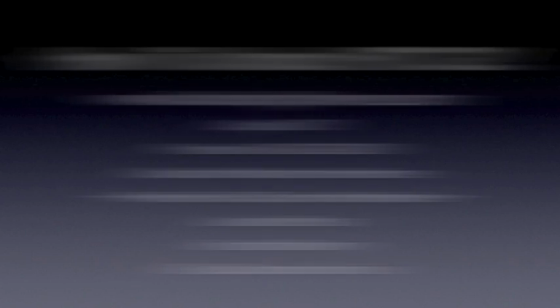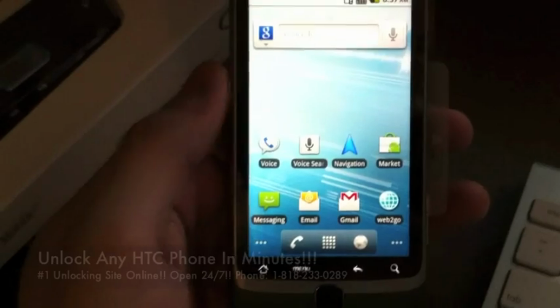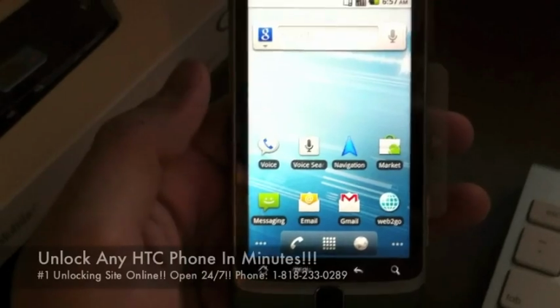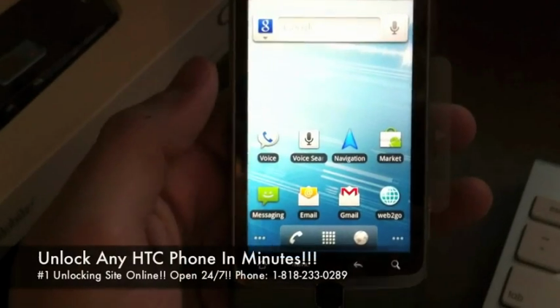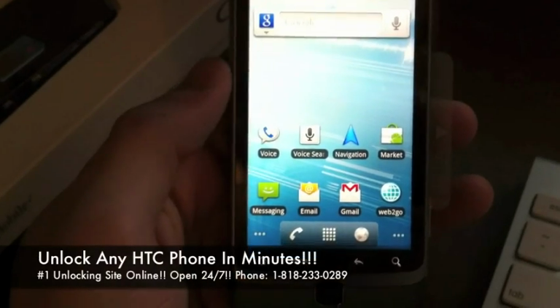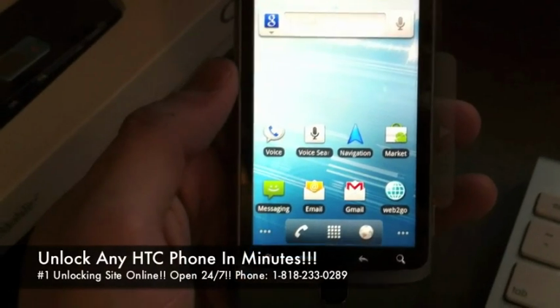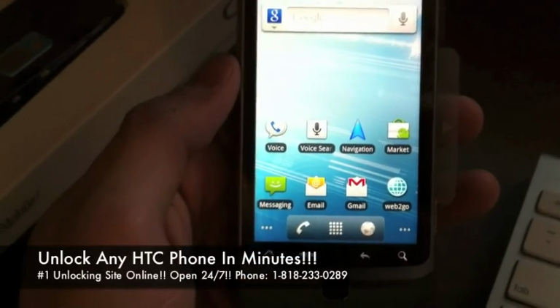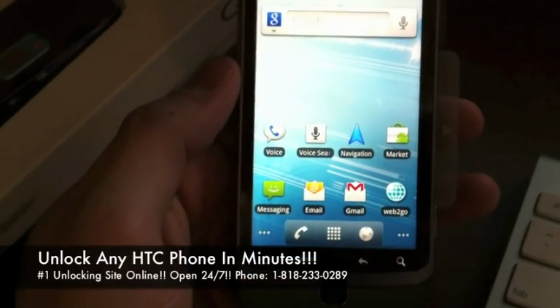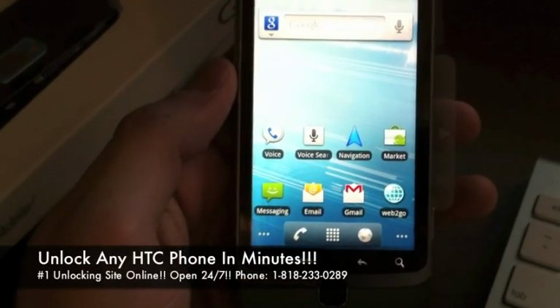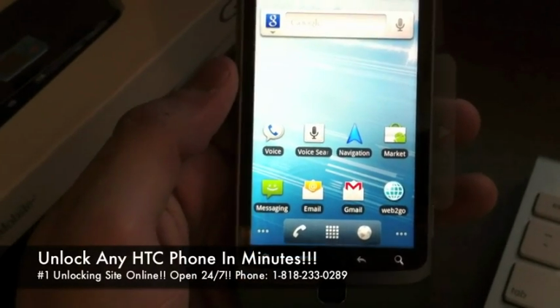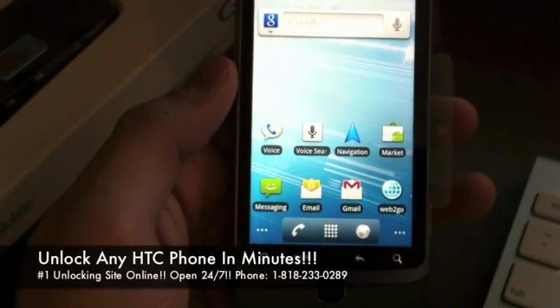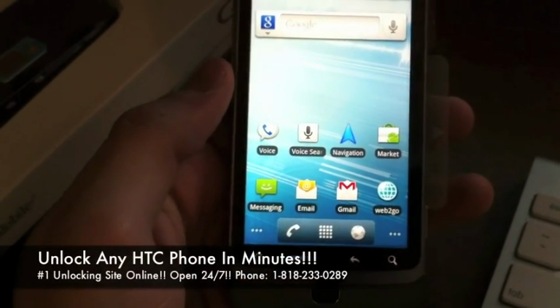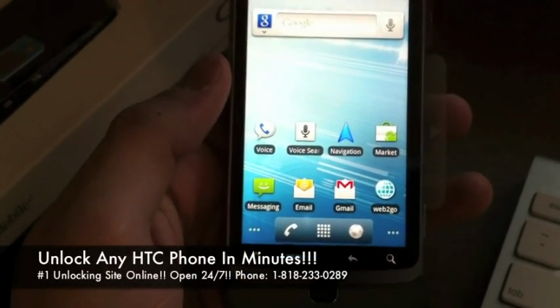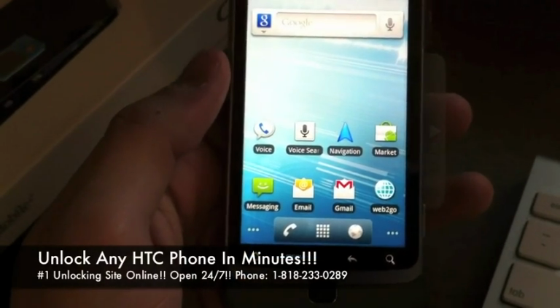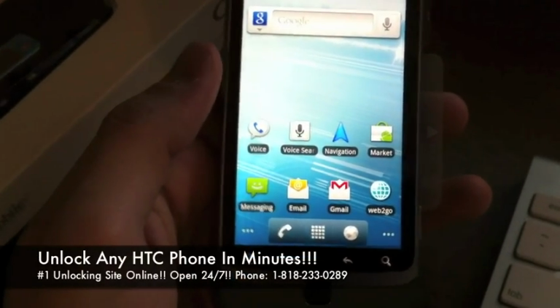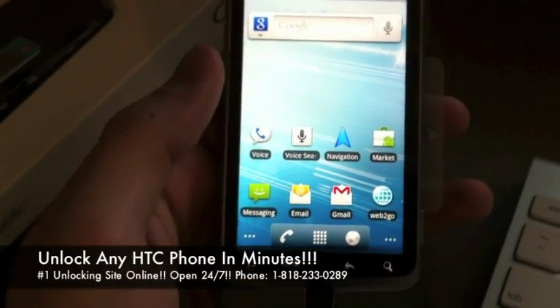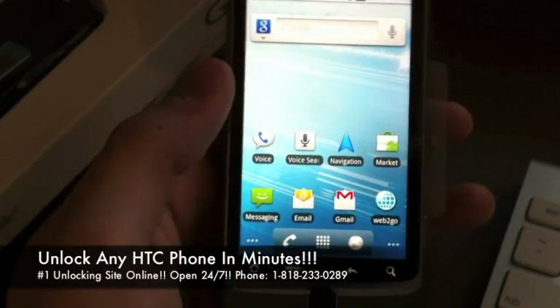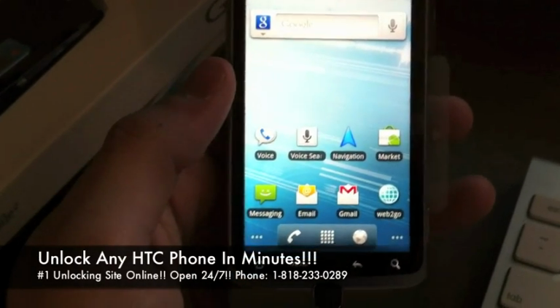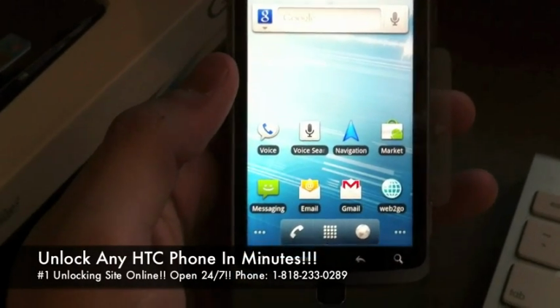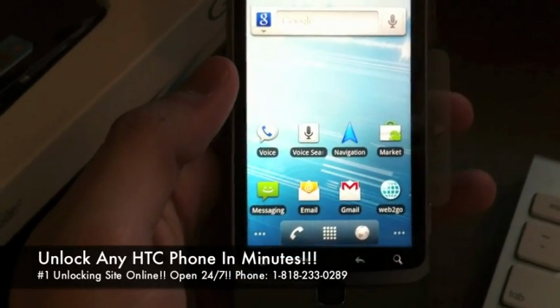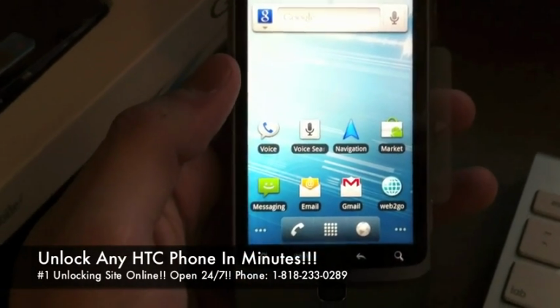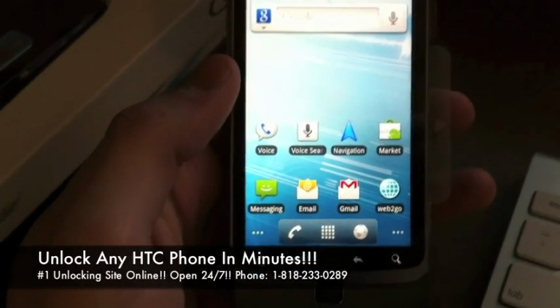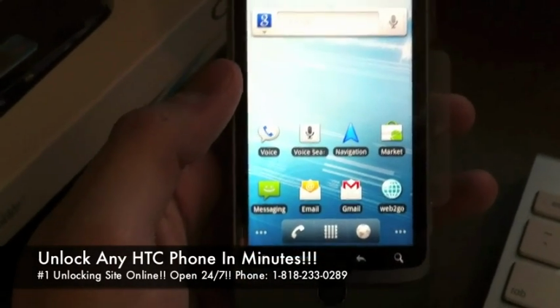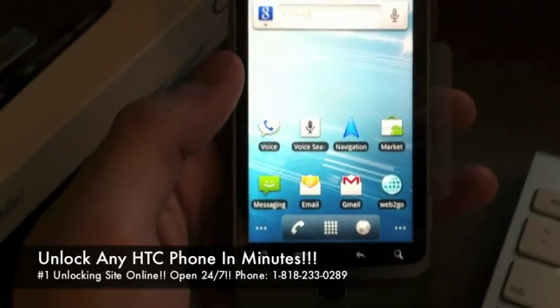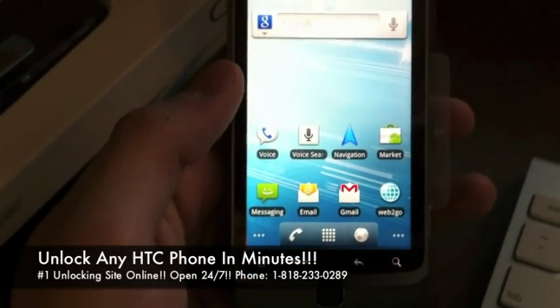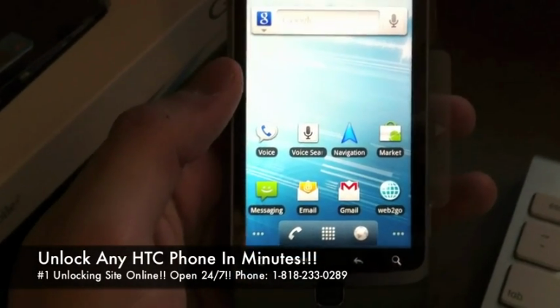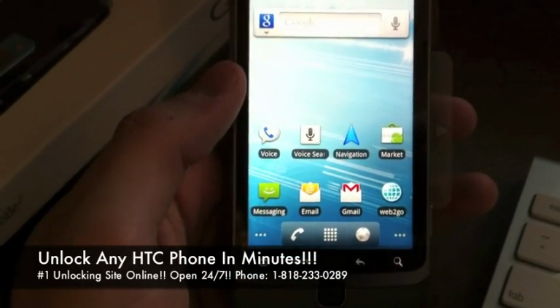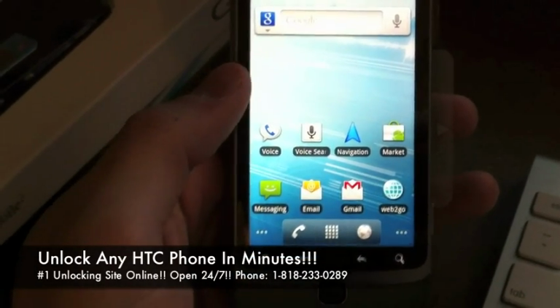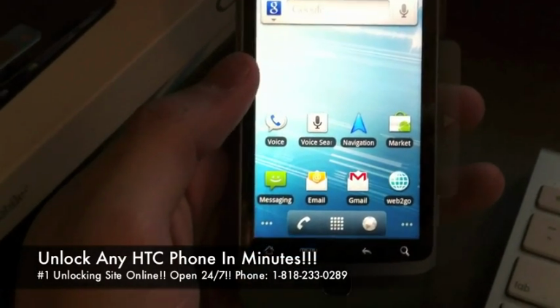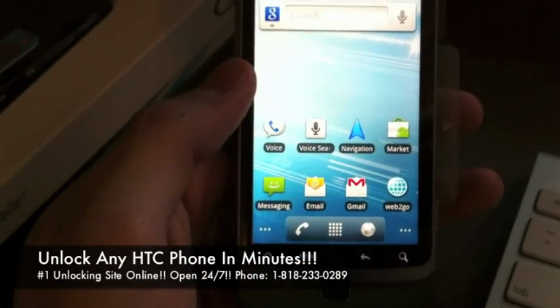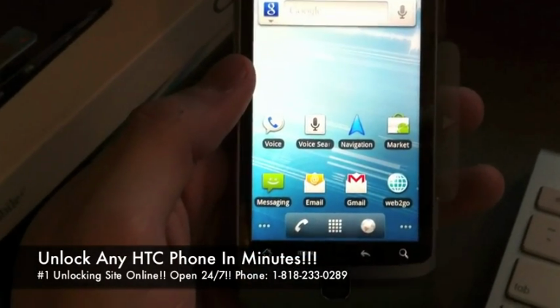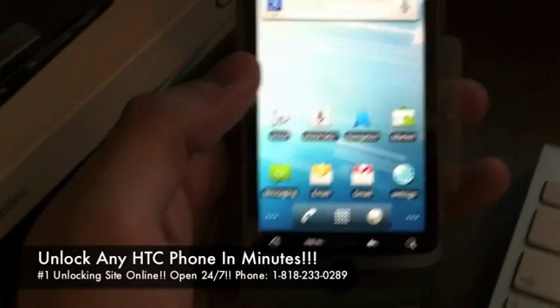Today we're going to be unlocking T-Mobile's G2. It's a very simple process — it takes about 10-15 minutes, so let's begin.